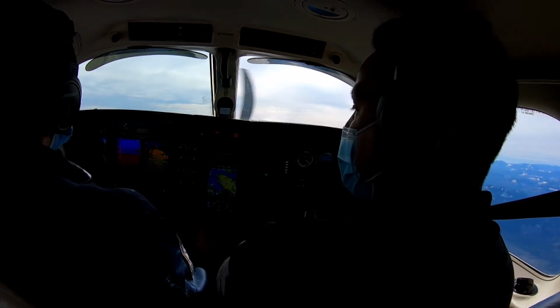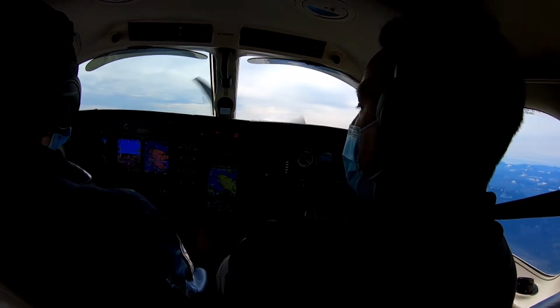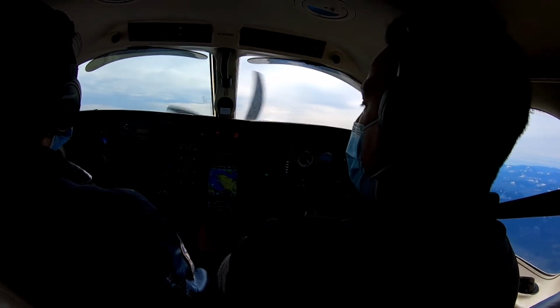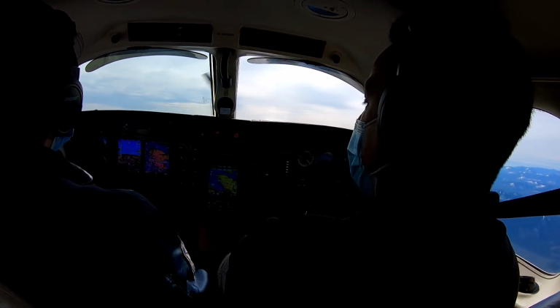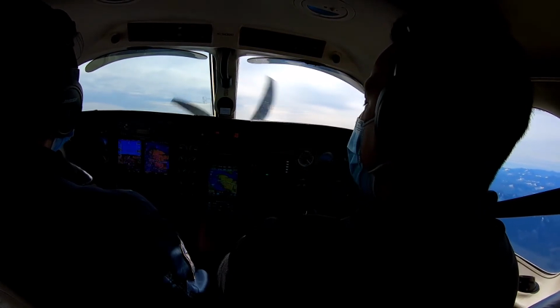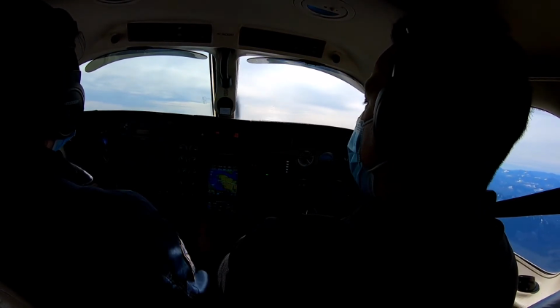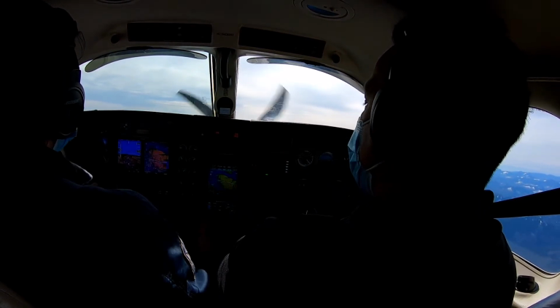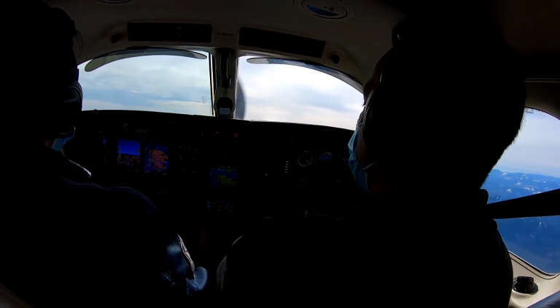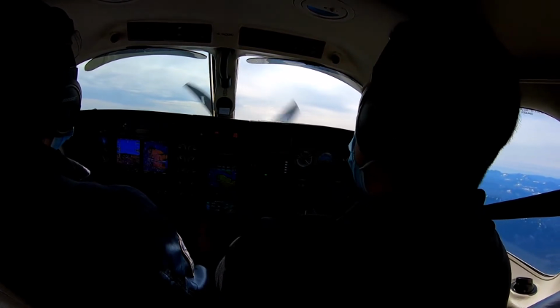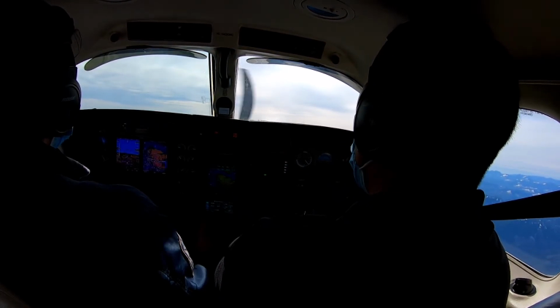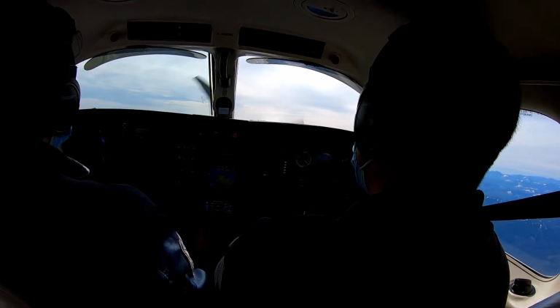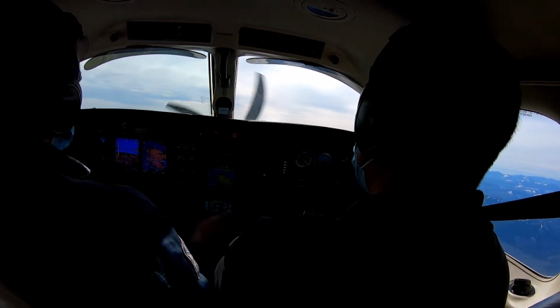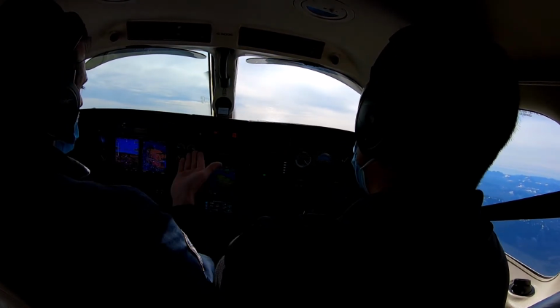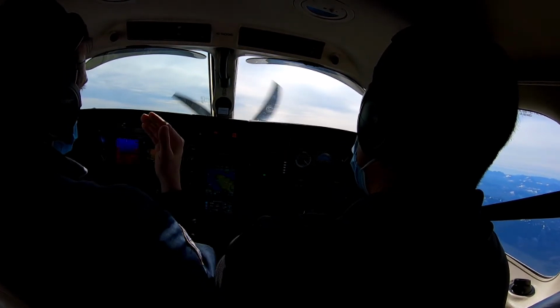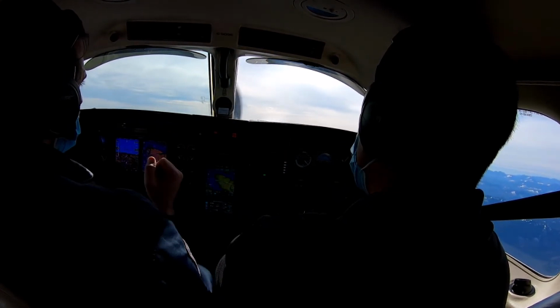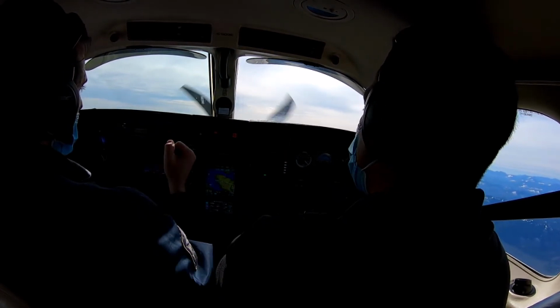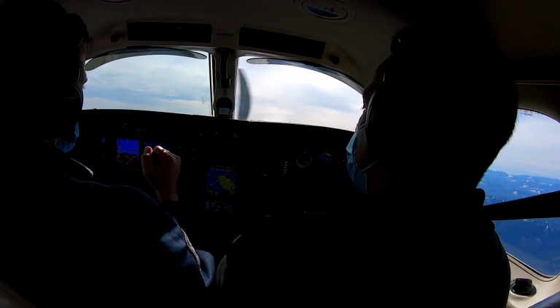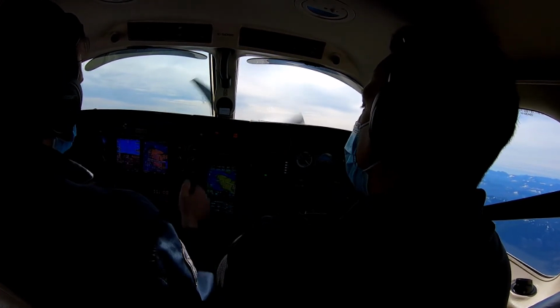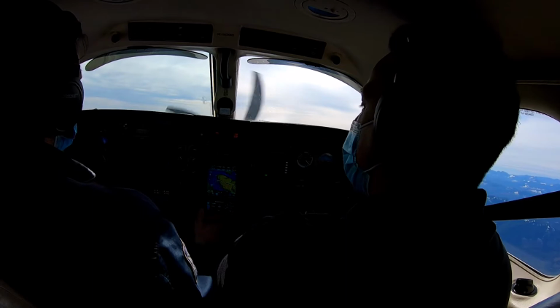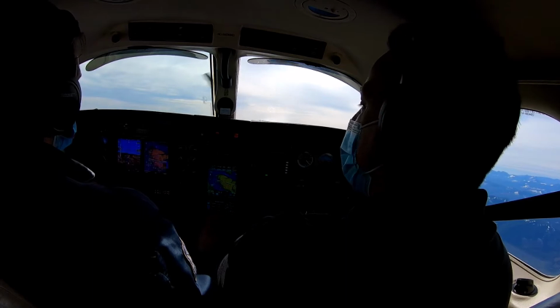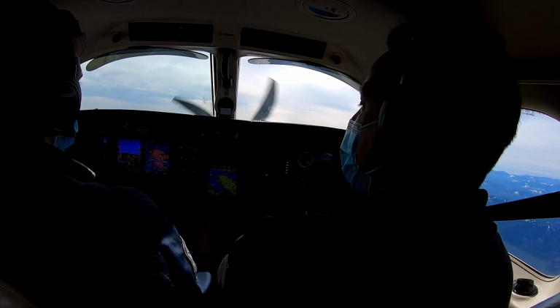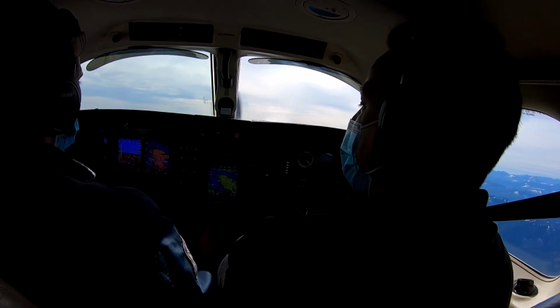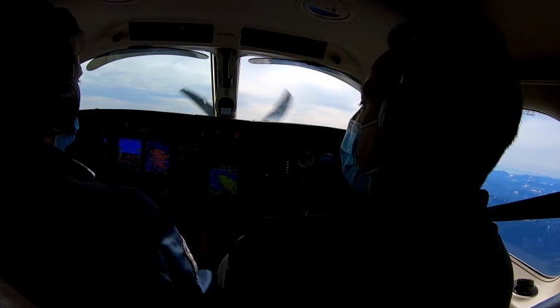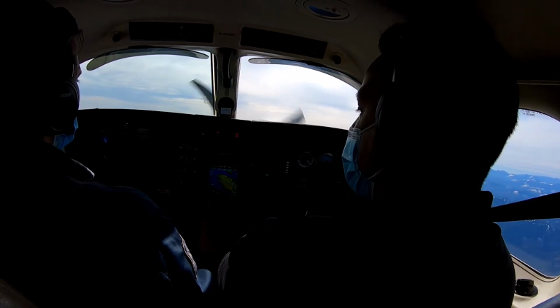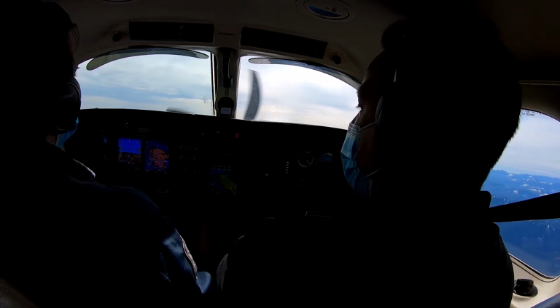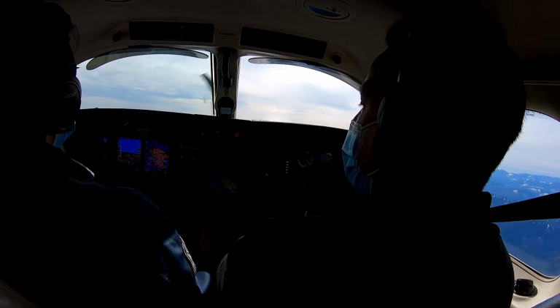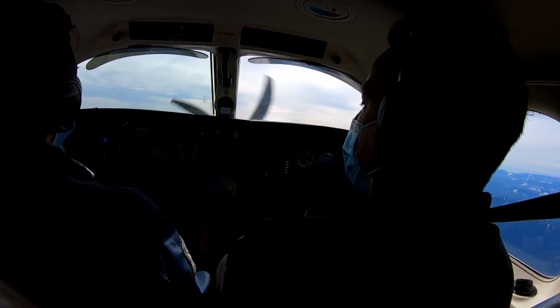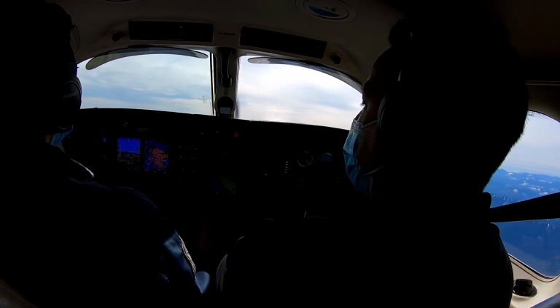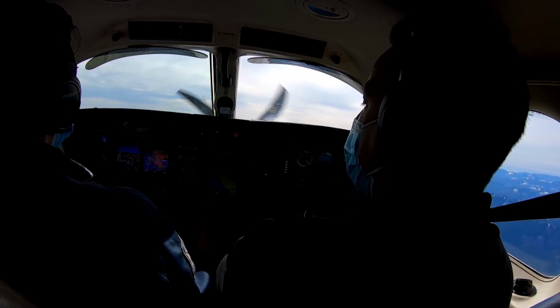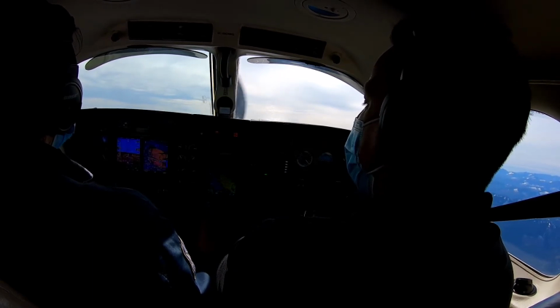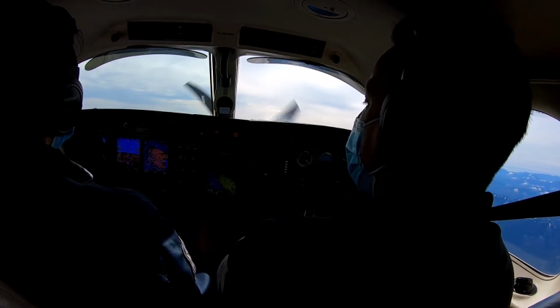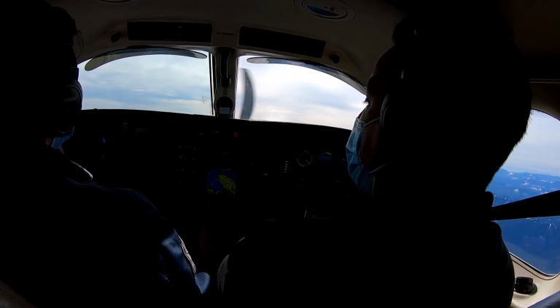Sounds good. So I'm going to raise the nose, then set power to 600? Yep. Okay, ready? Ready.